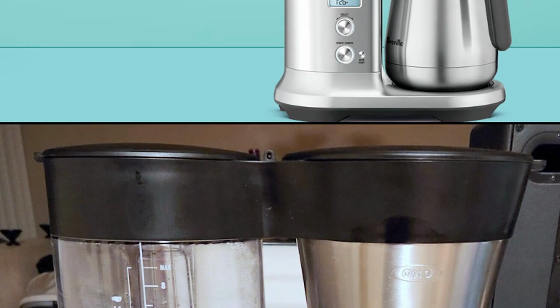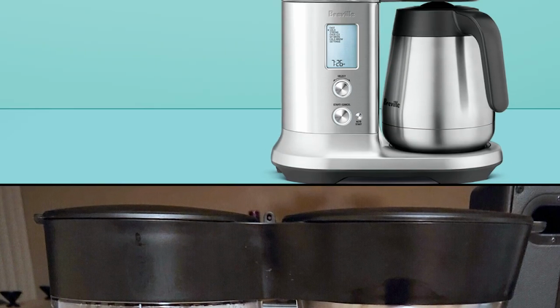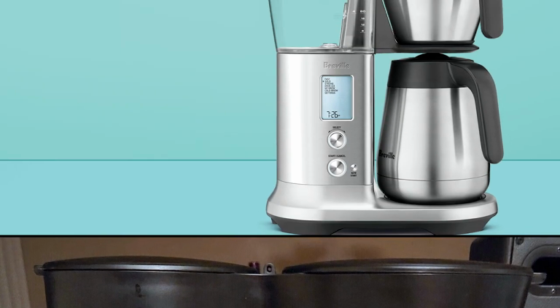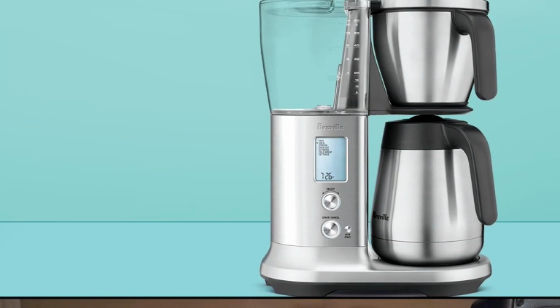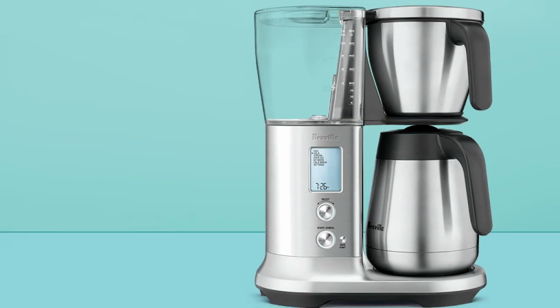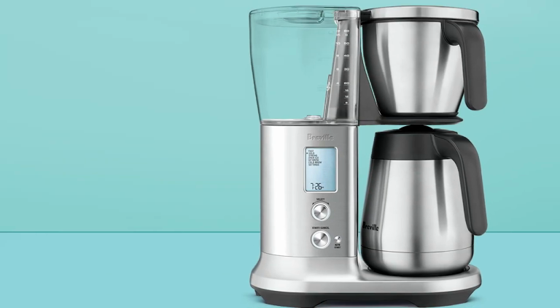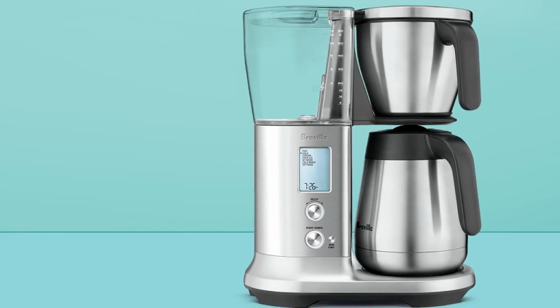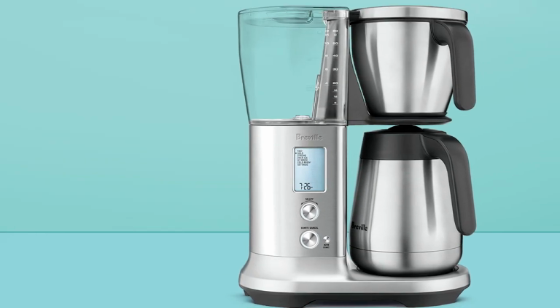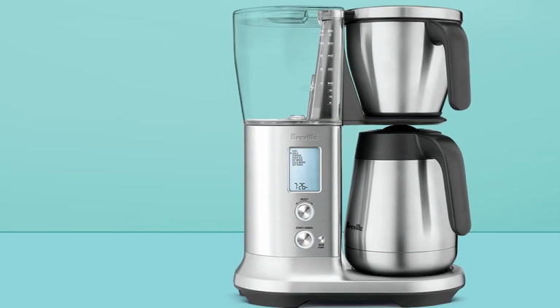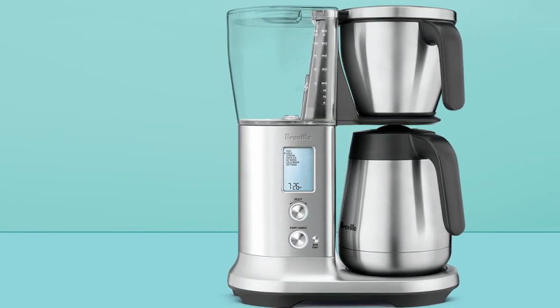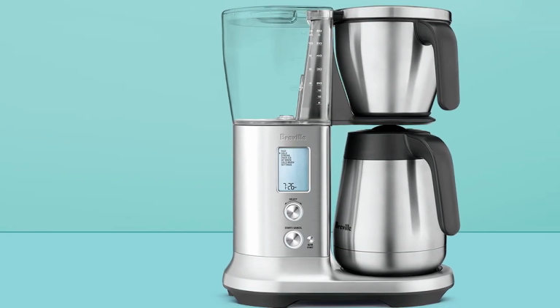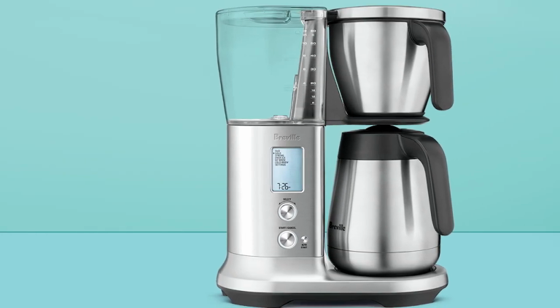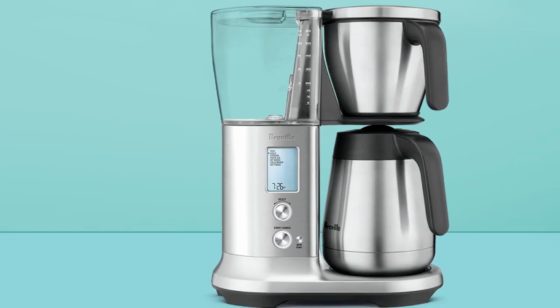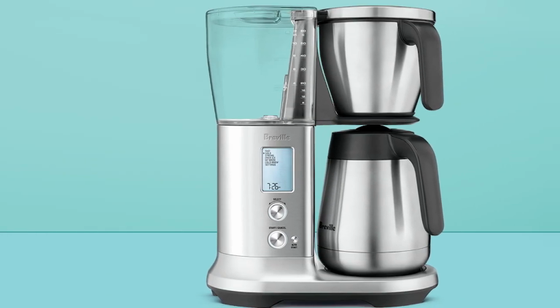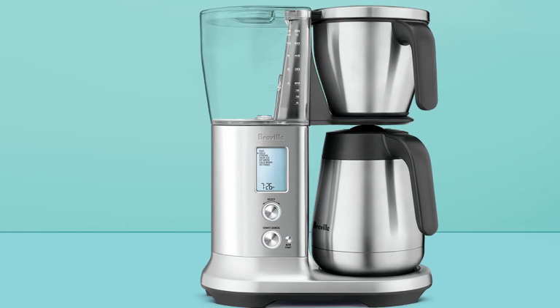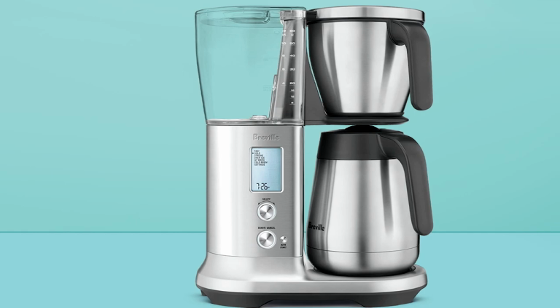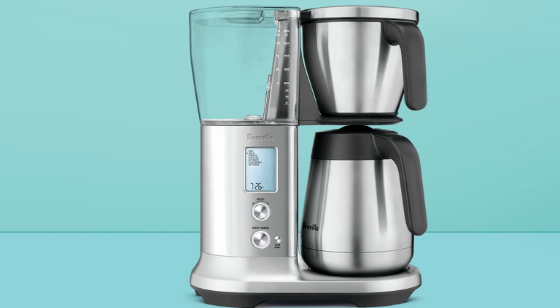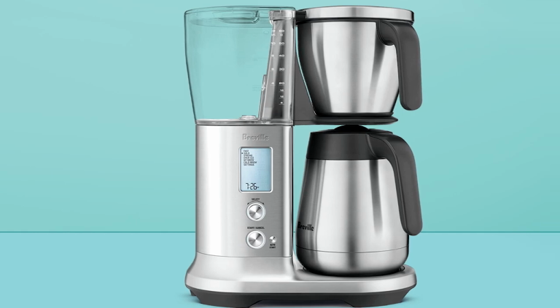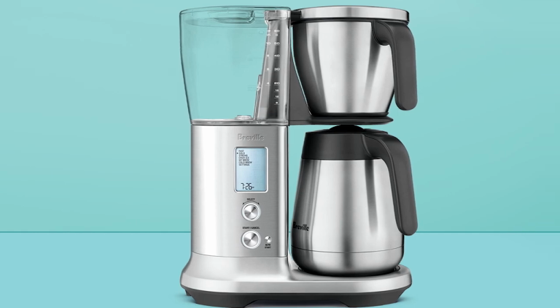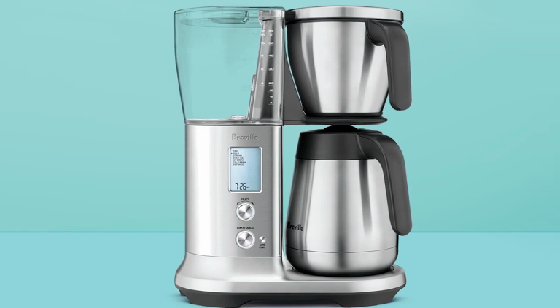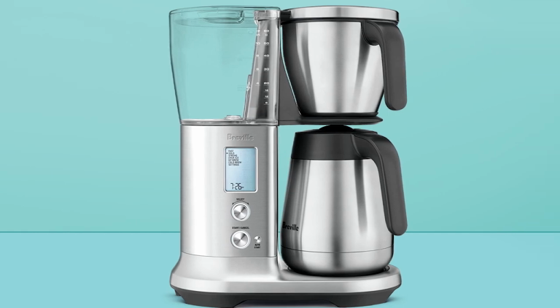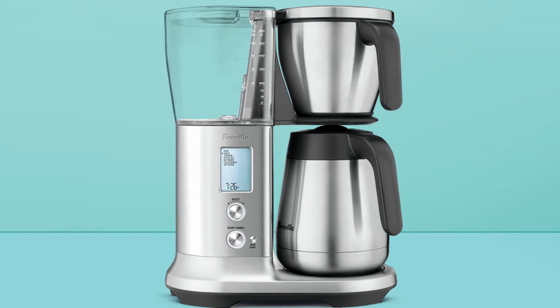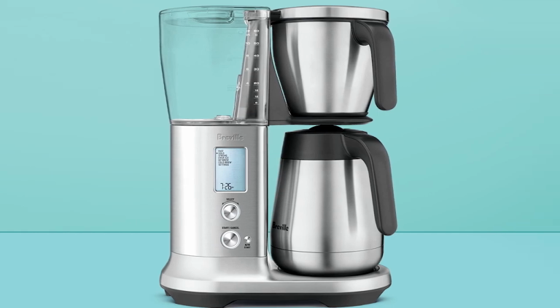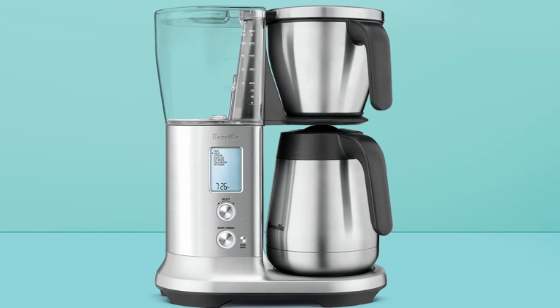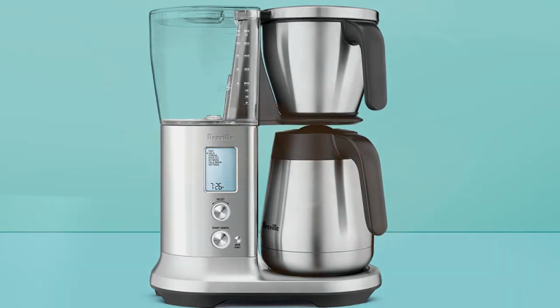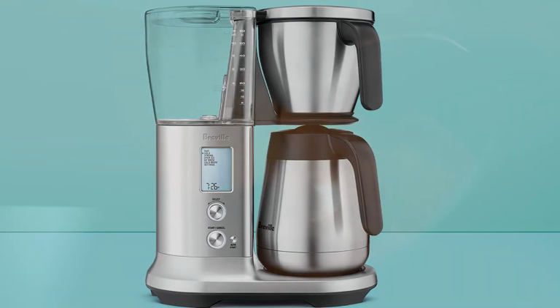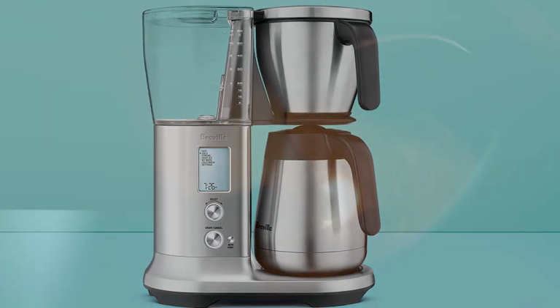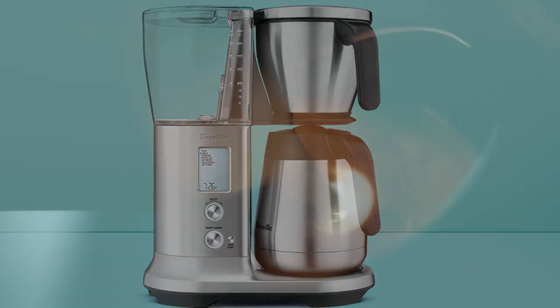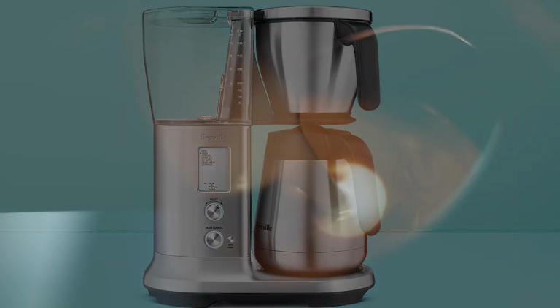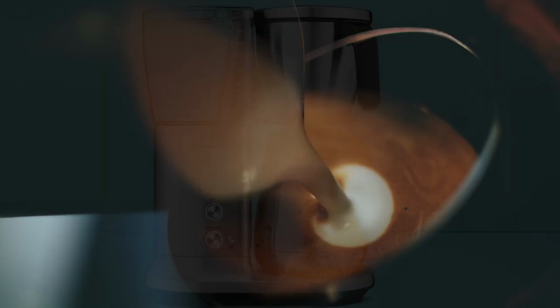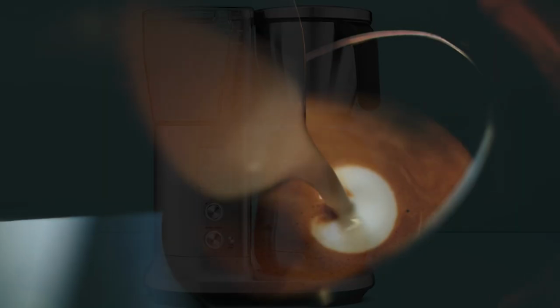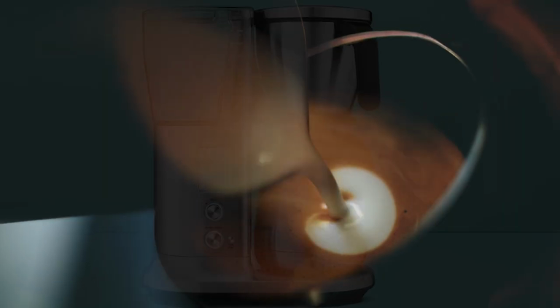And with that, we come to the end of our review. I hope this video helps you to choose the best drip coffee maker.